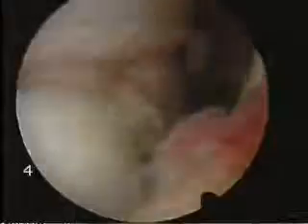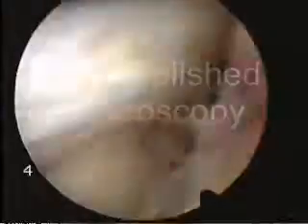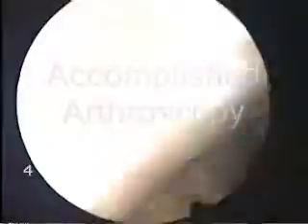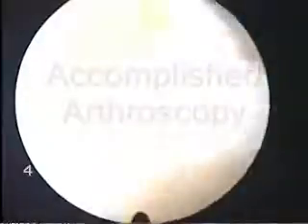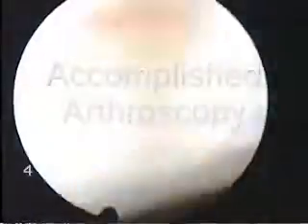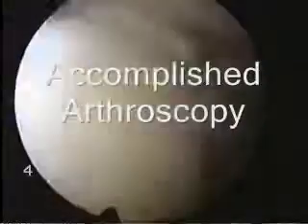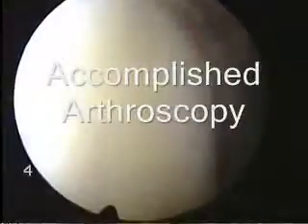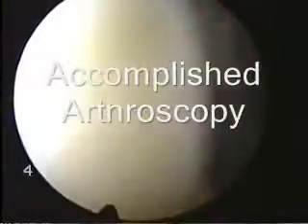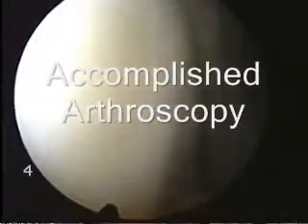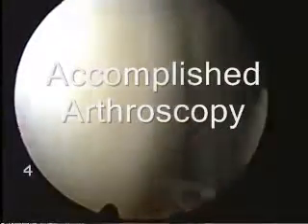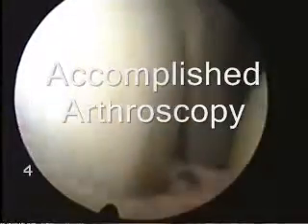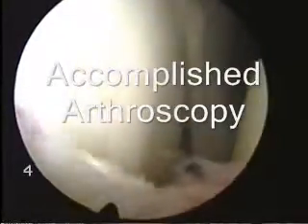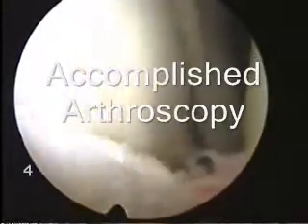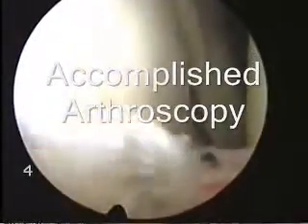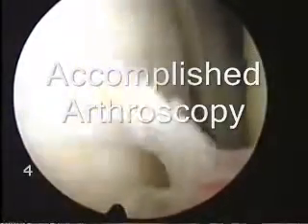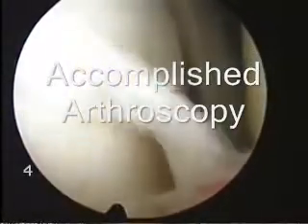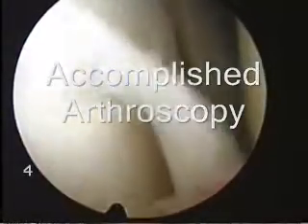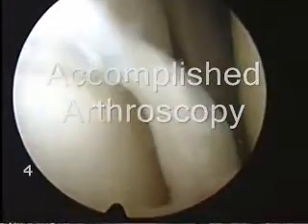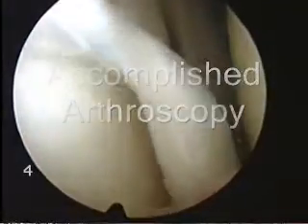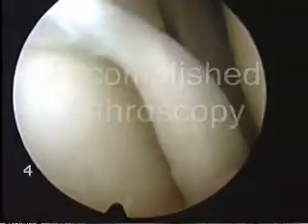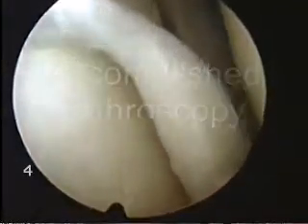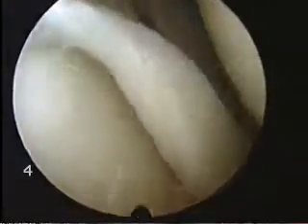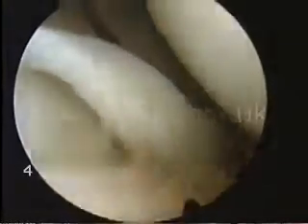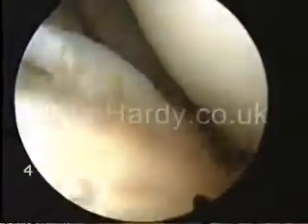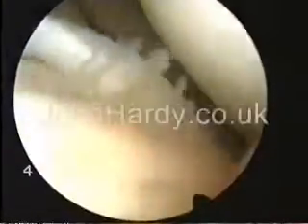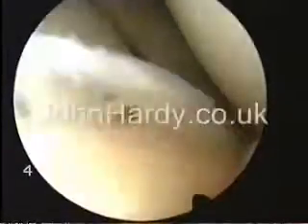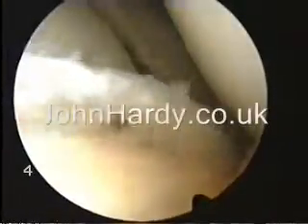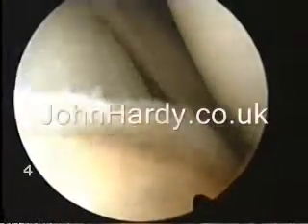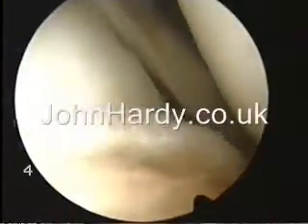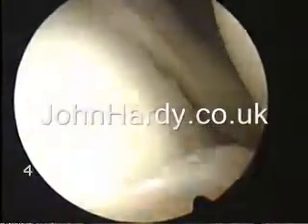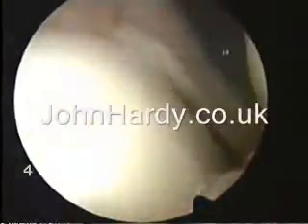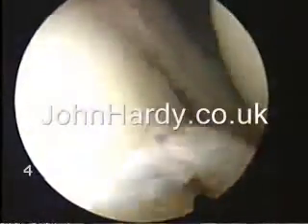My name's John Hardy, I'm a consultant orthopedic surgeon. And I'm Davy Coates, a consultant from East Disc.